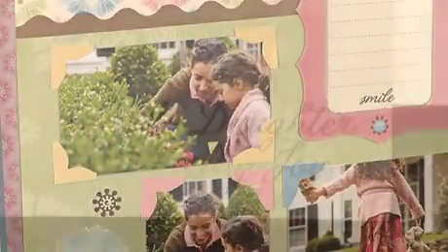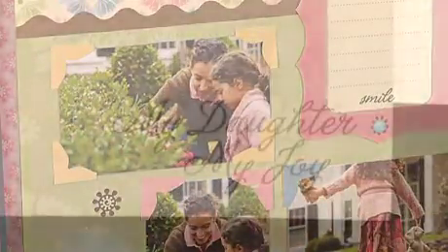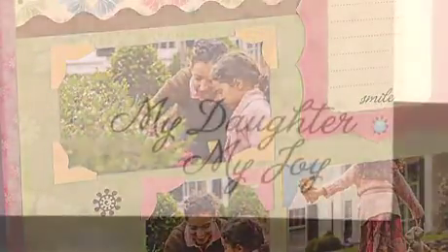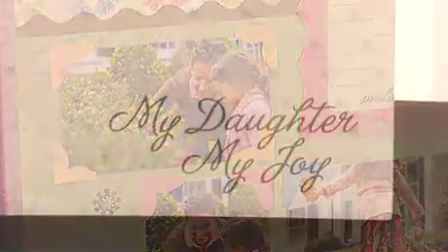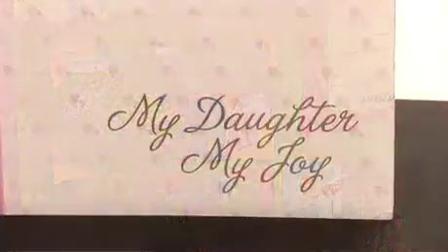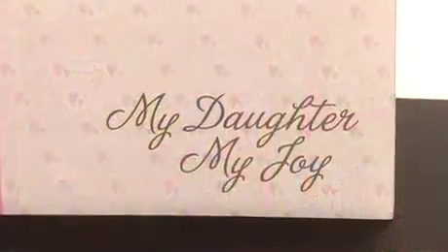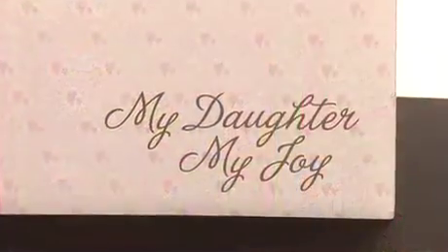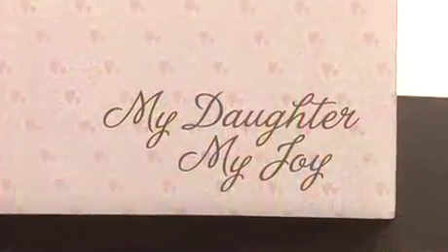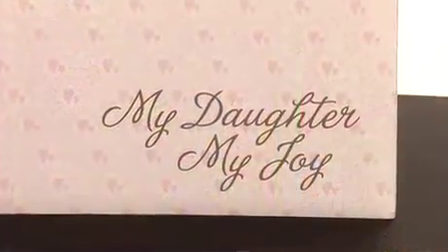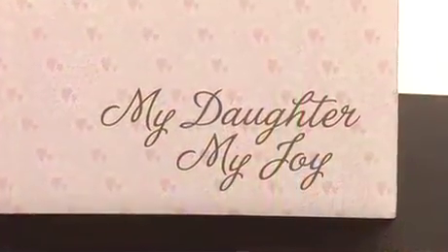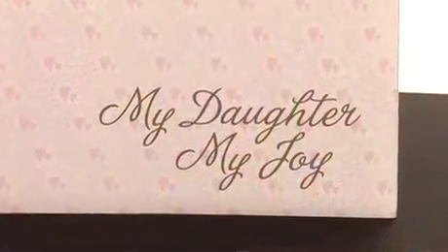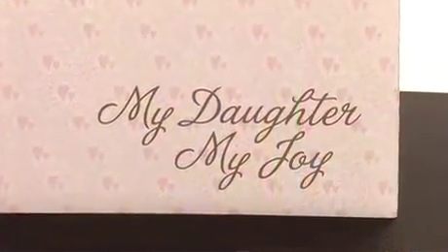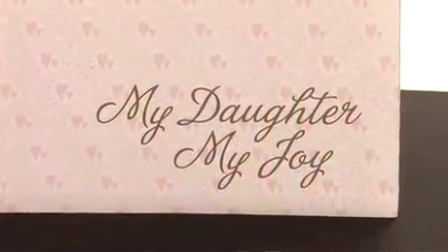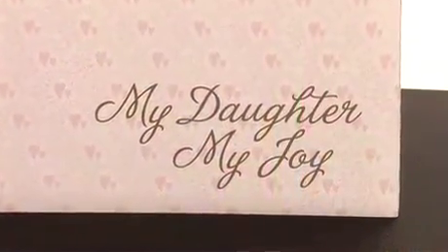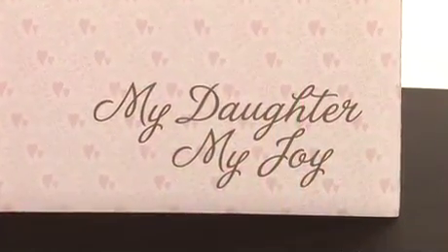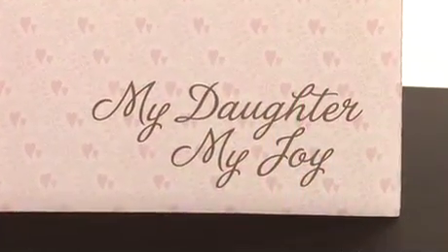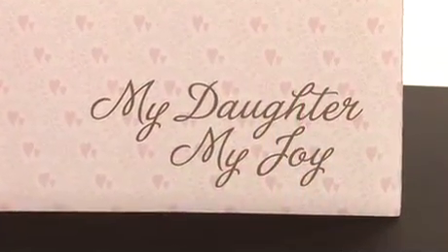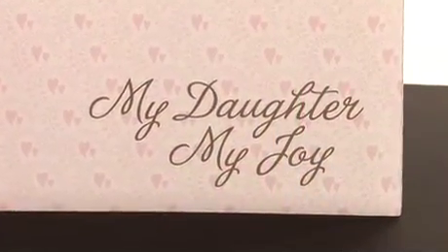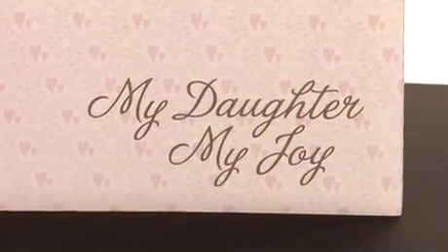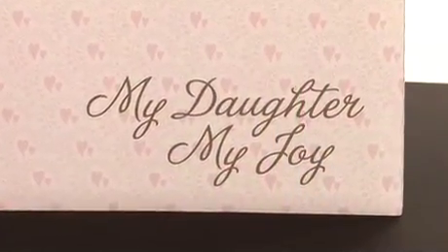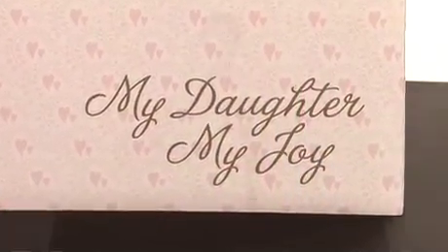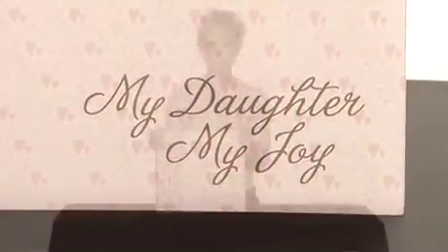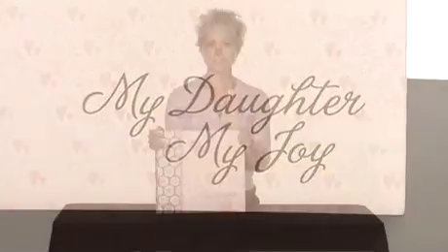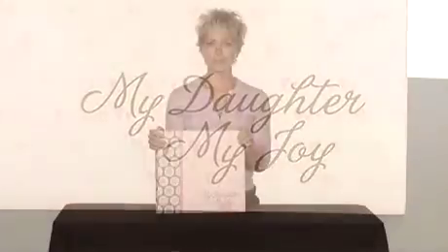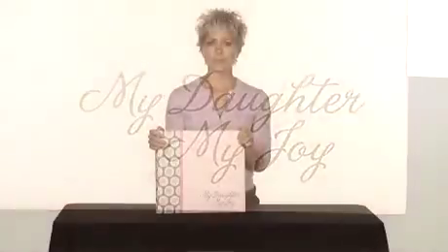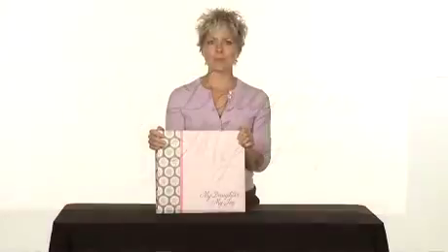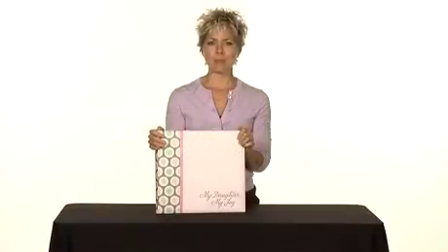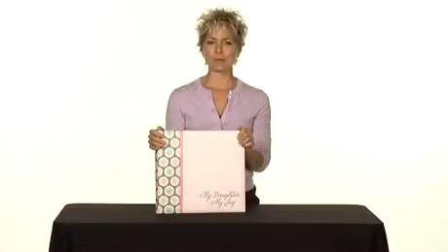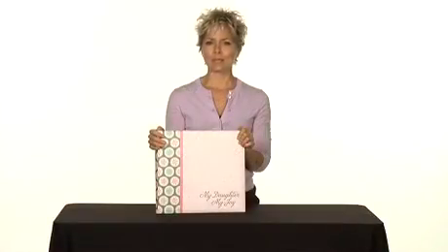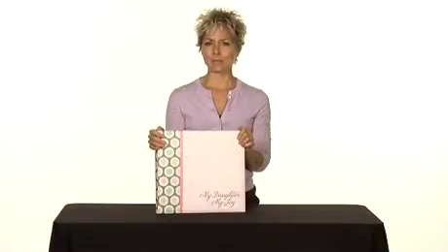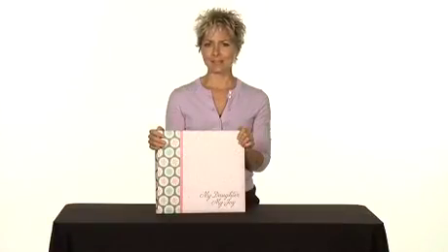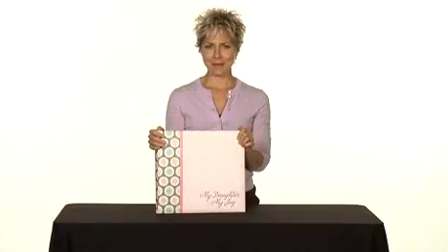This is the My Daughter My Joy Ultimate Scrapbook Kit Collection from the Memory Keeping Club.